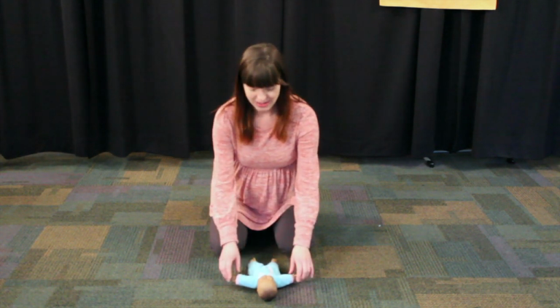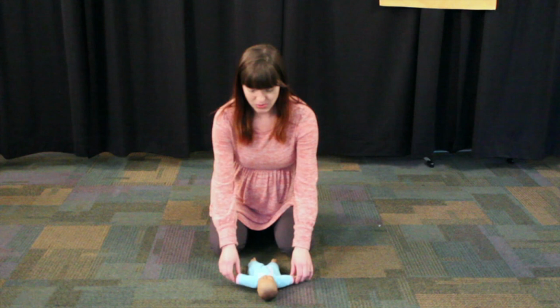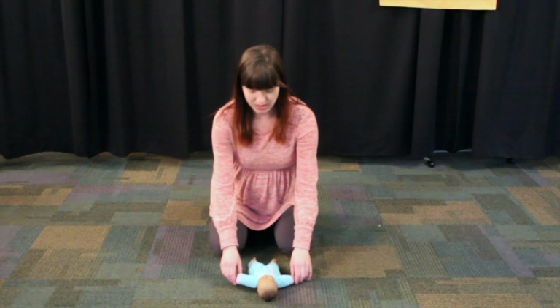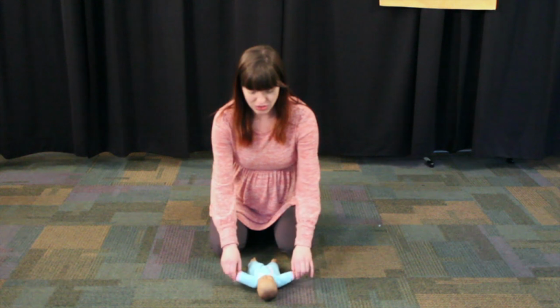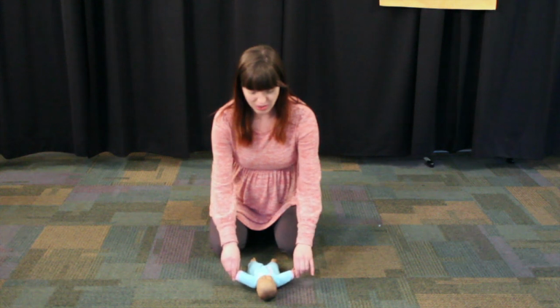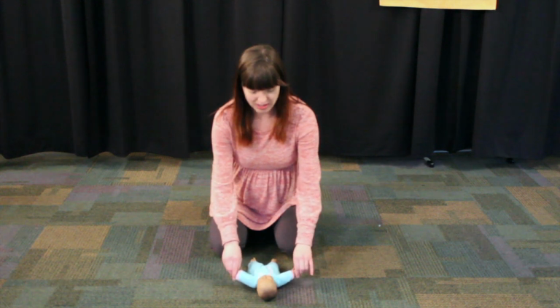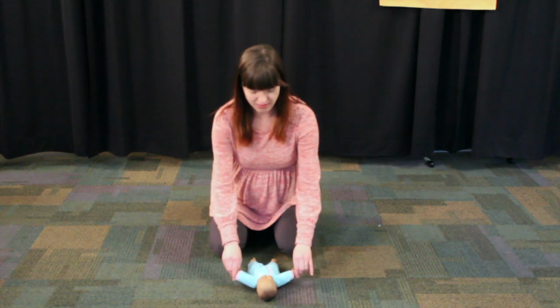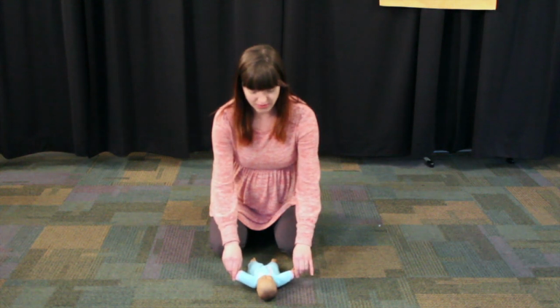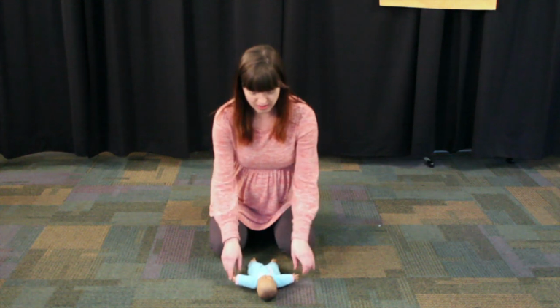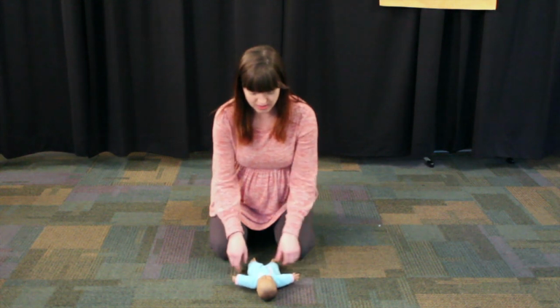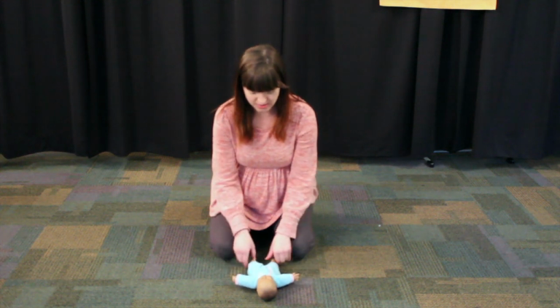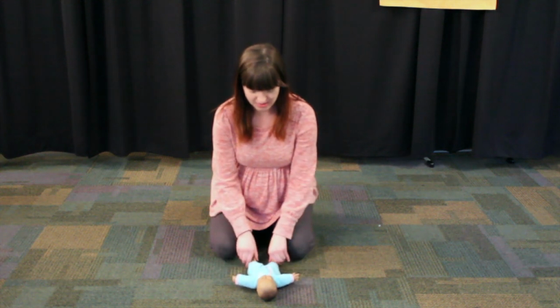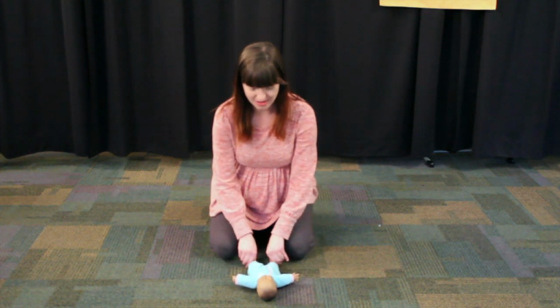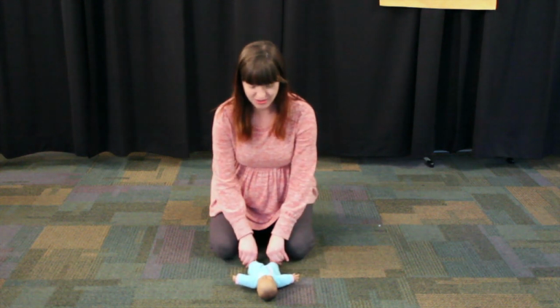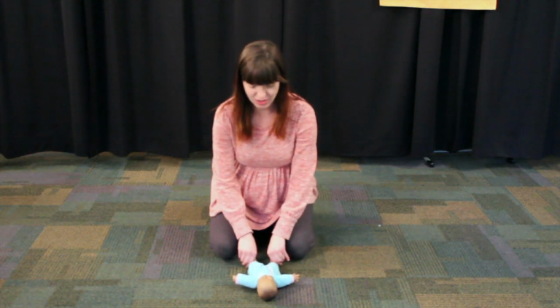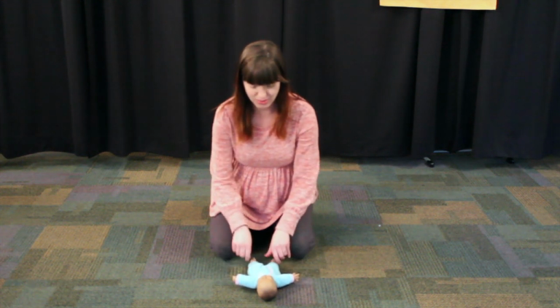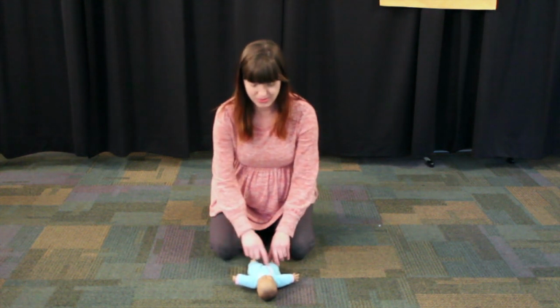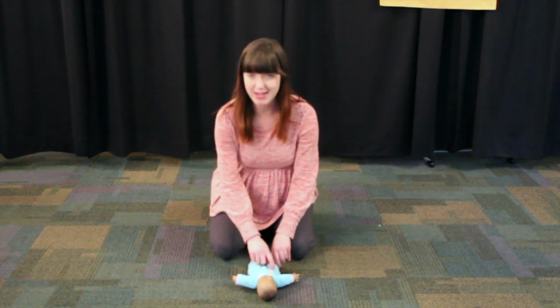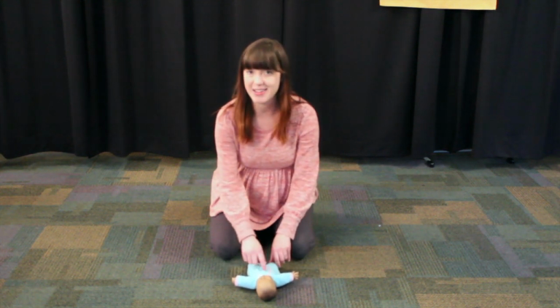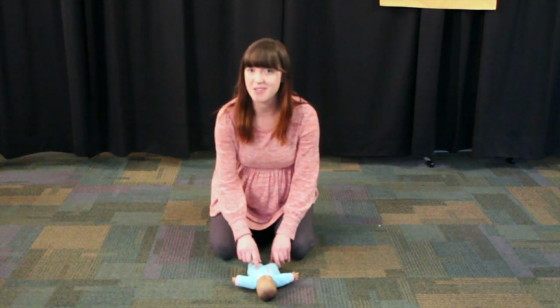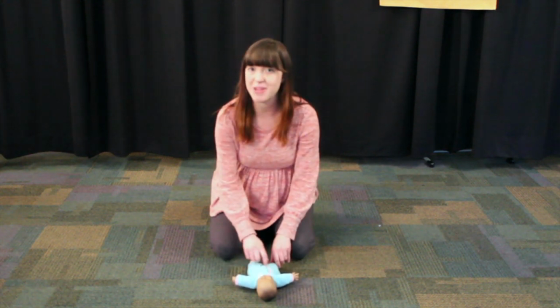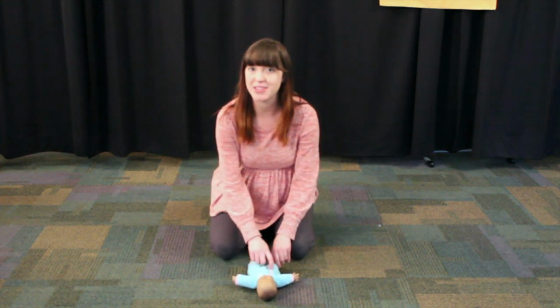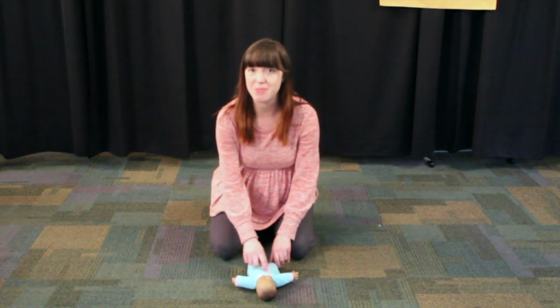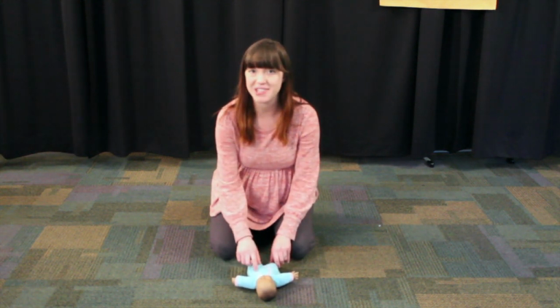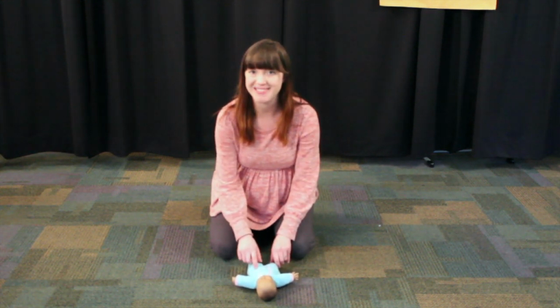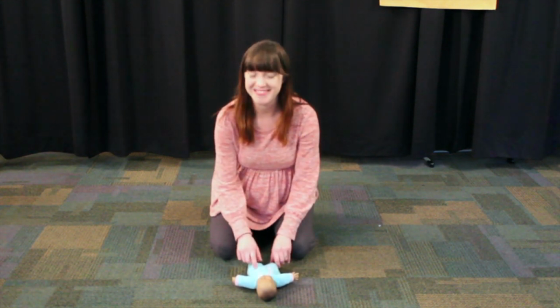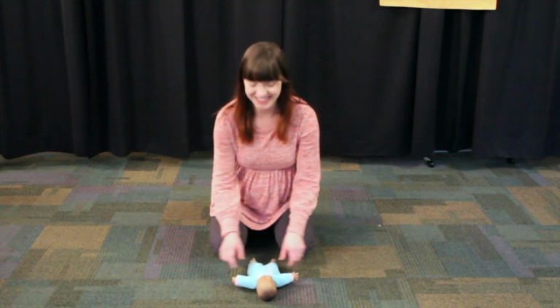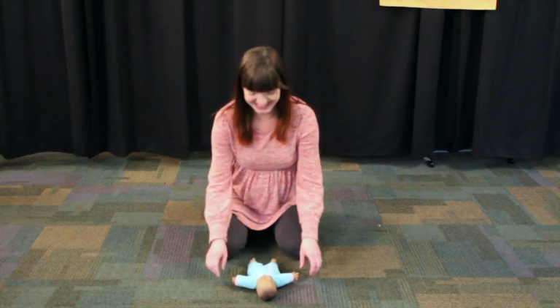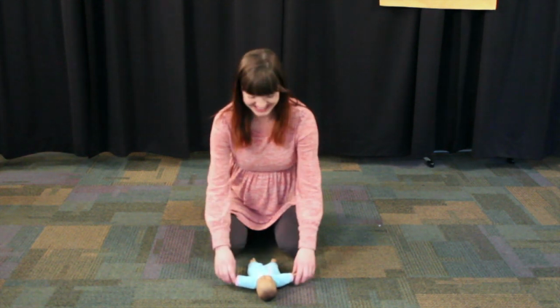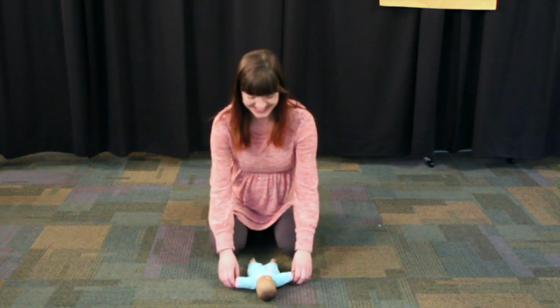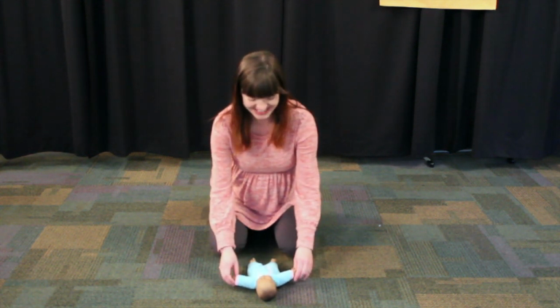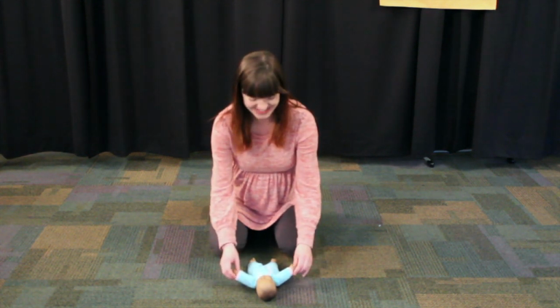So we're going to do our fingers, our toes, and then our belly button. Here we go.